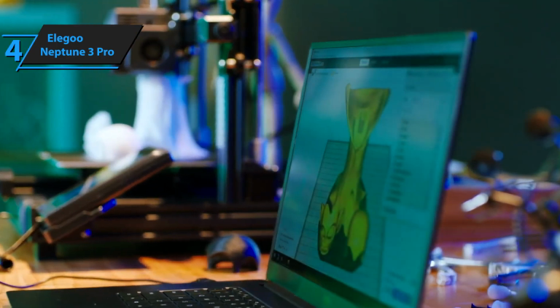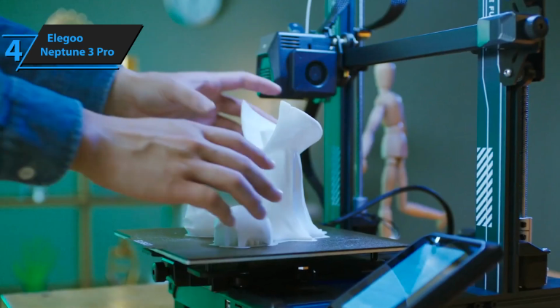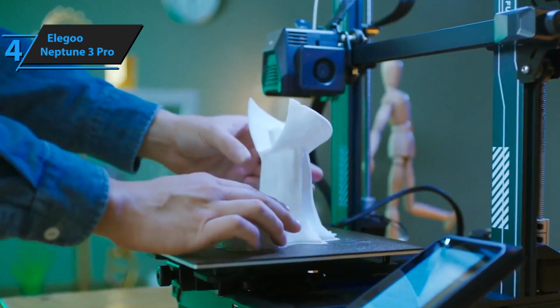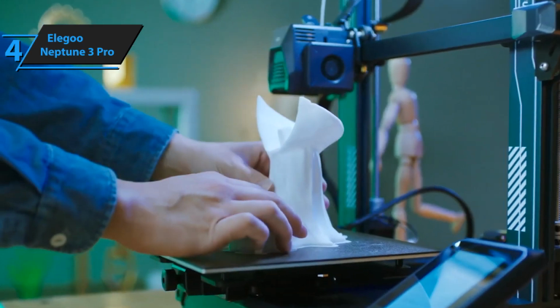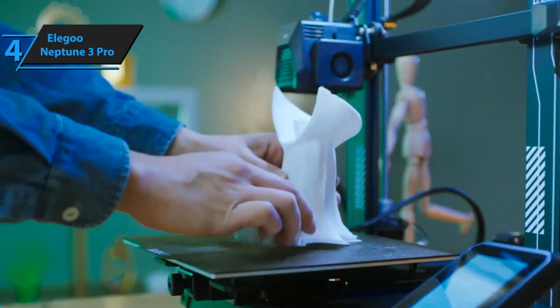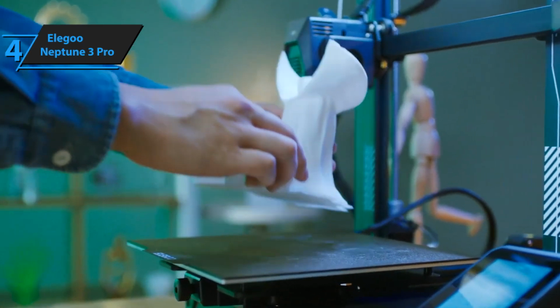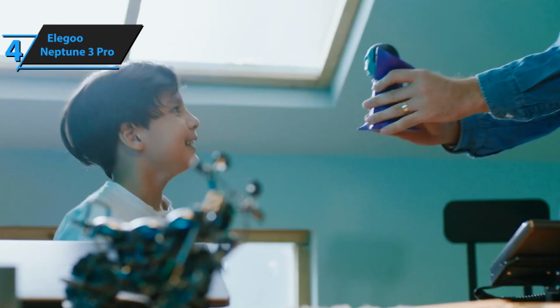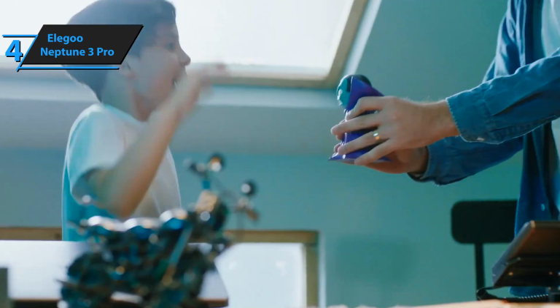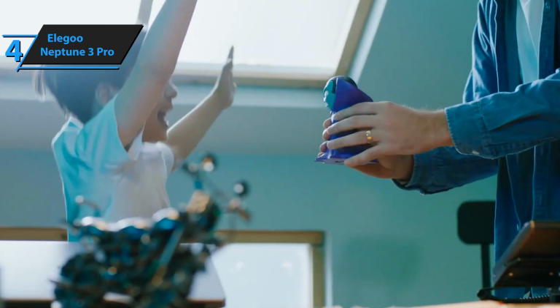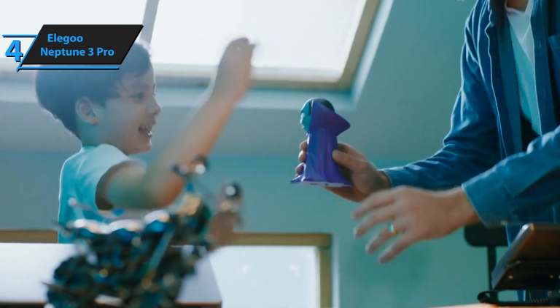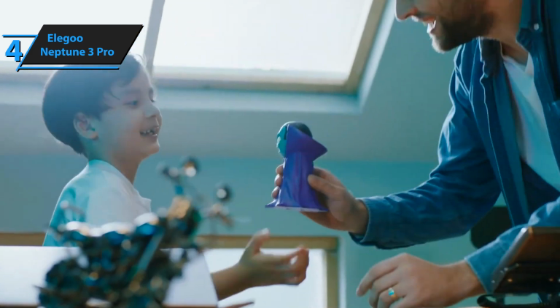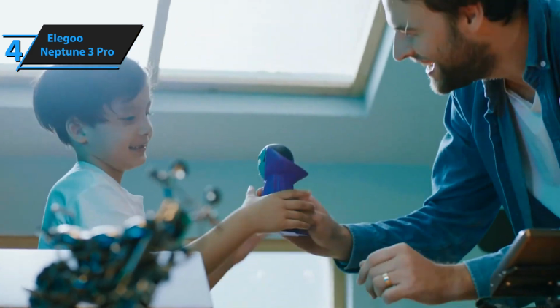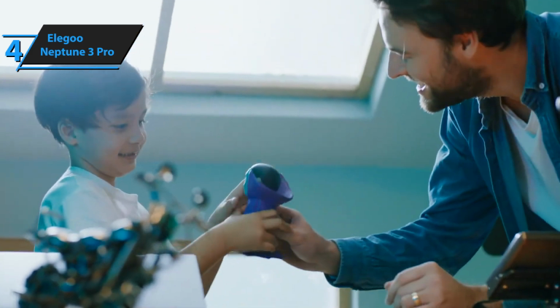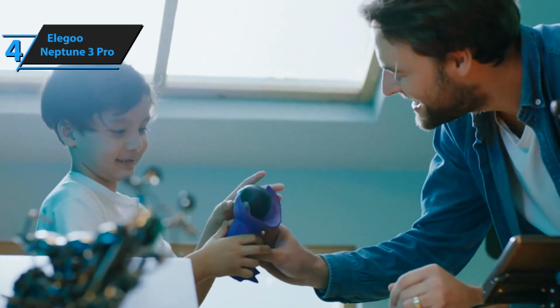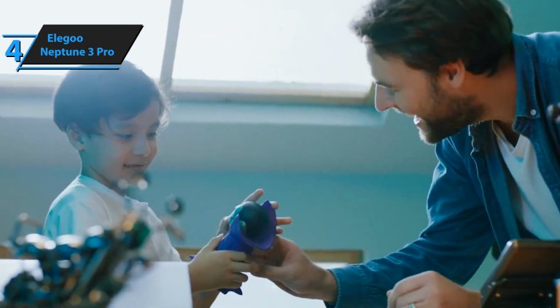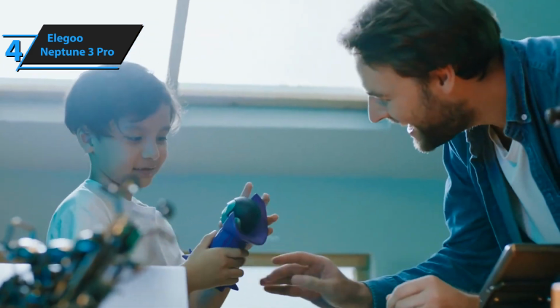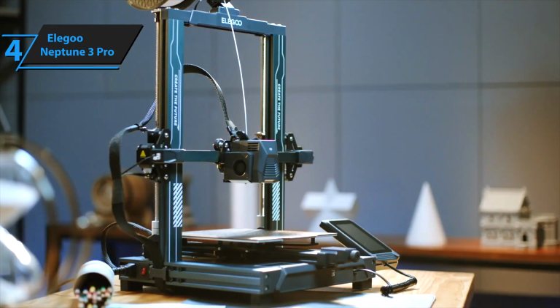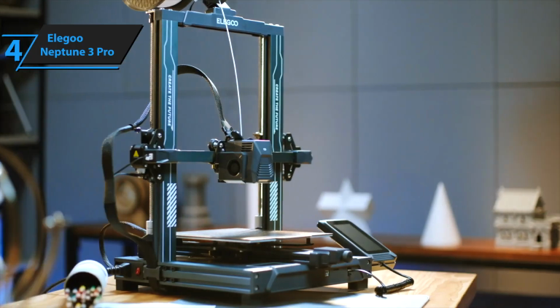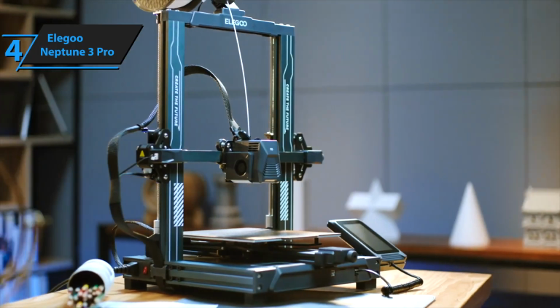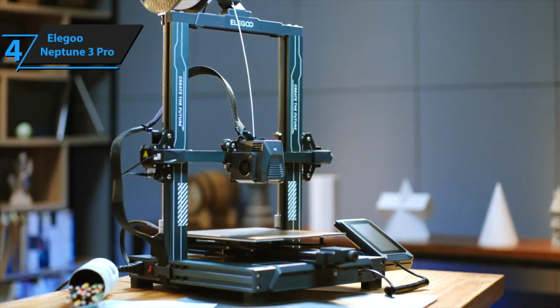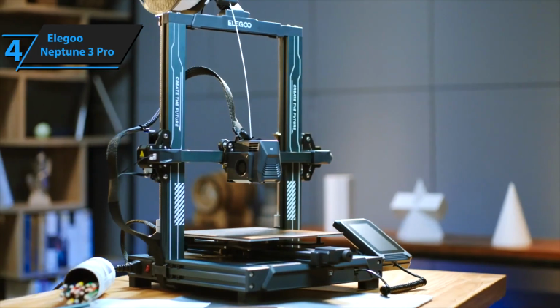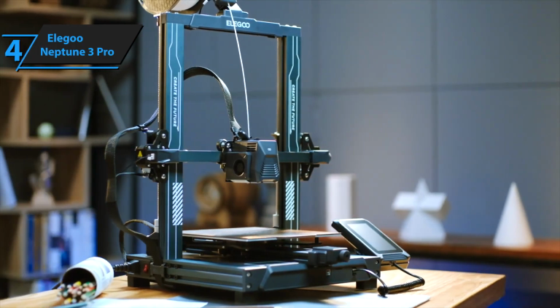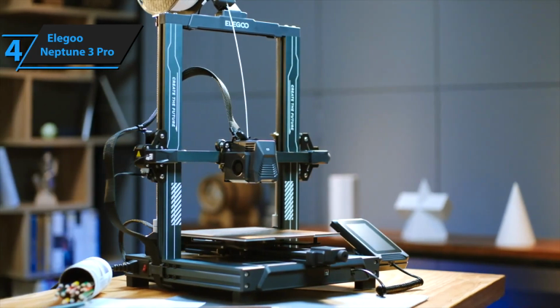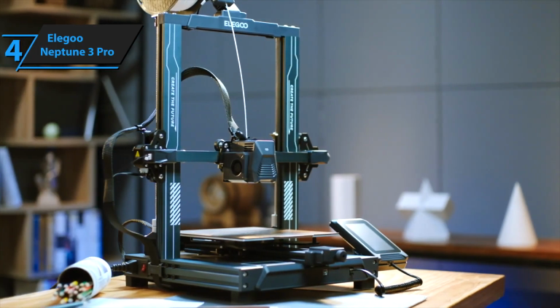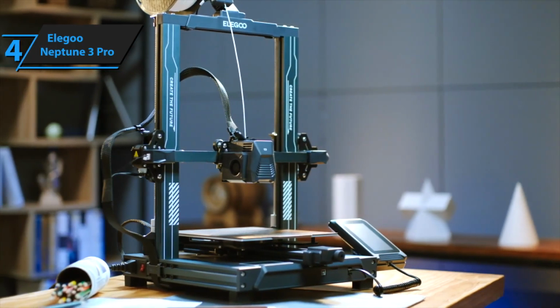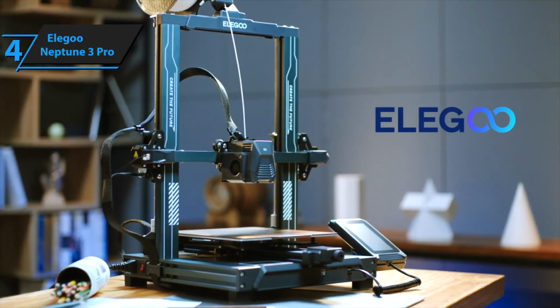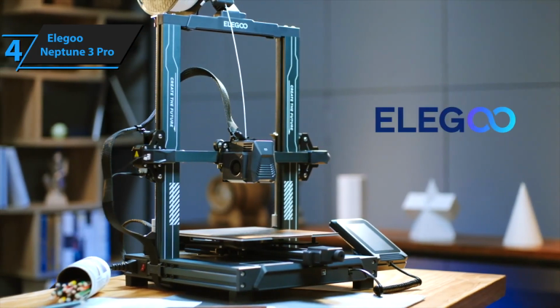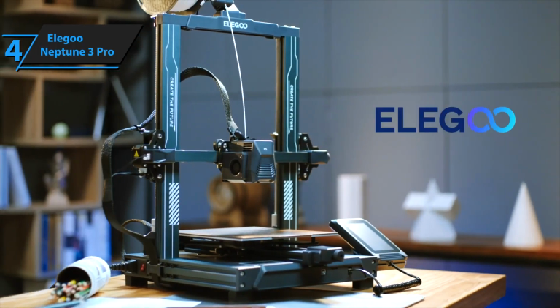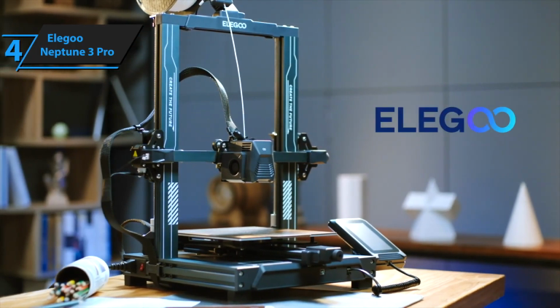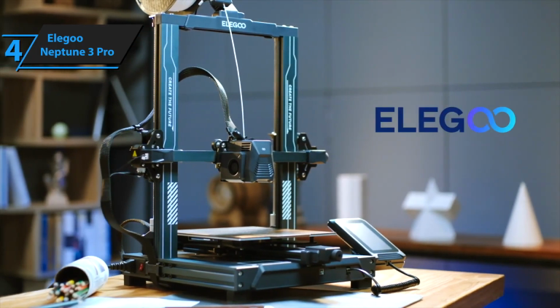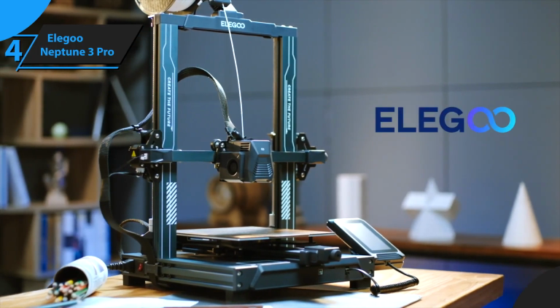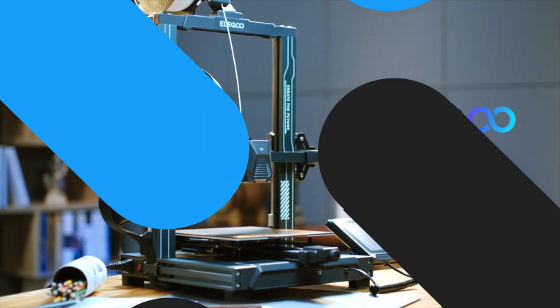At around $230, it honestly feels like you're getting features you would normally expect on machines that cost twice as much. It's super reliable, super smooth, and honestly one of the best next-step printers you can get without shelling out a fortune.